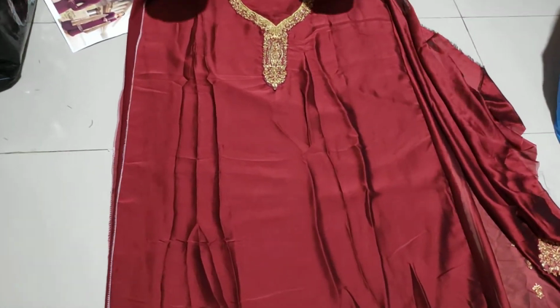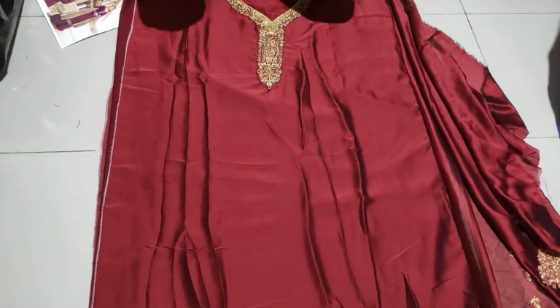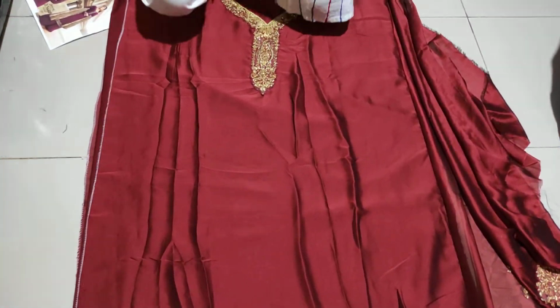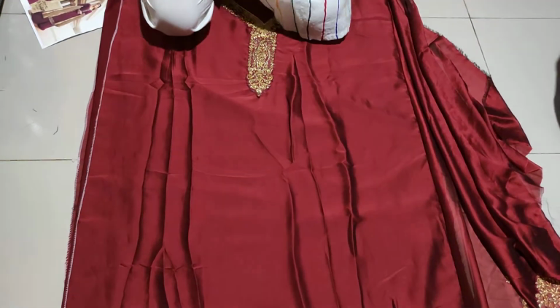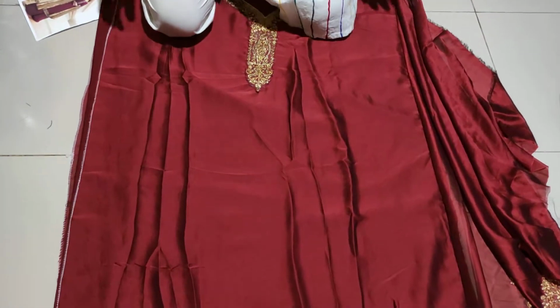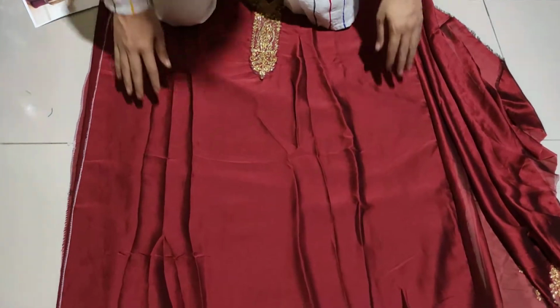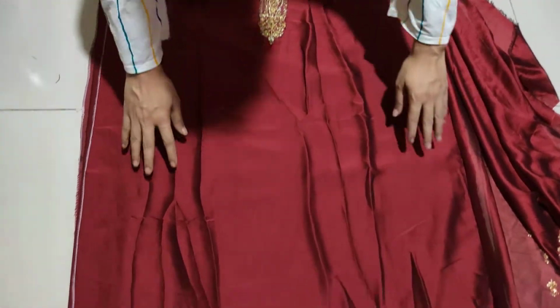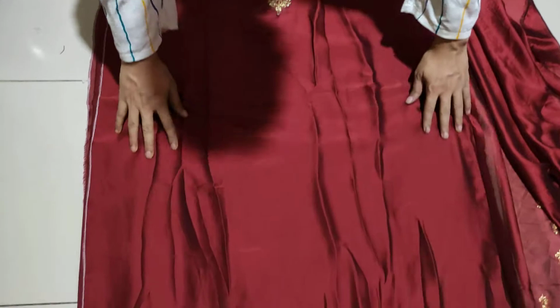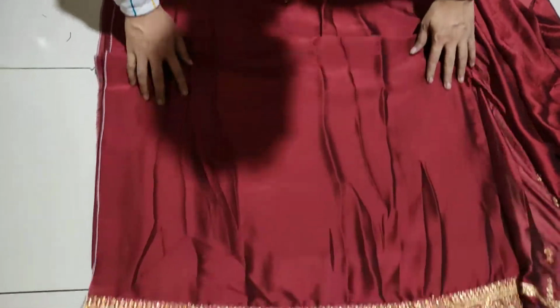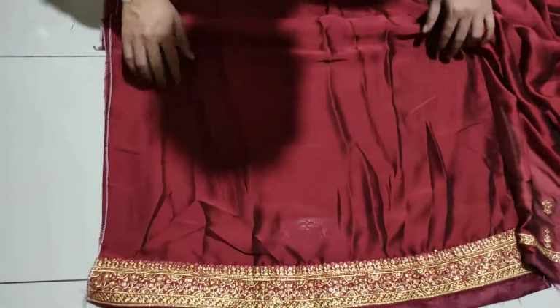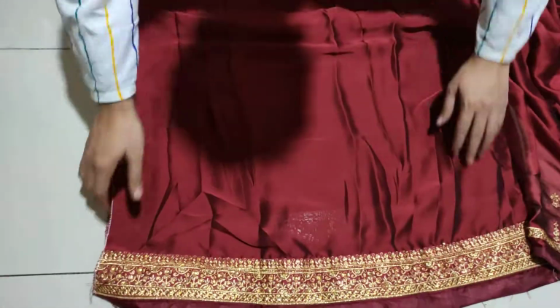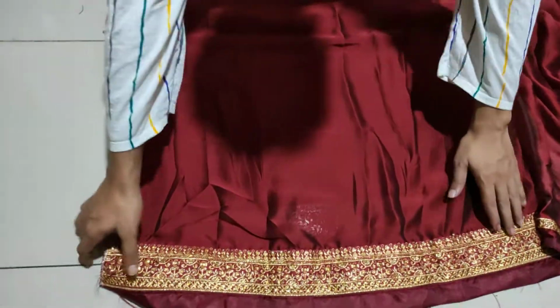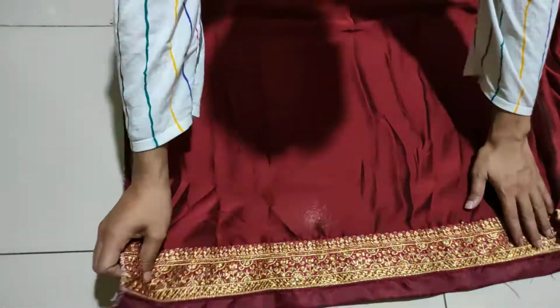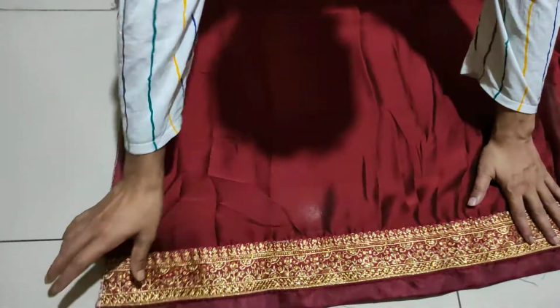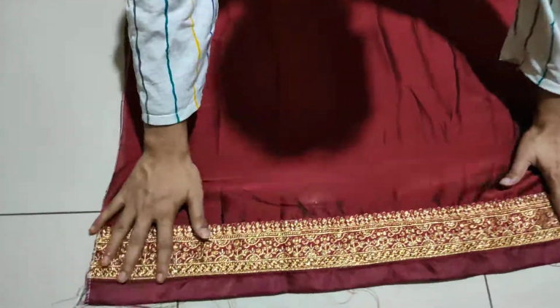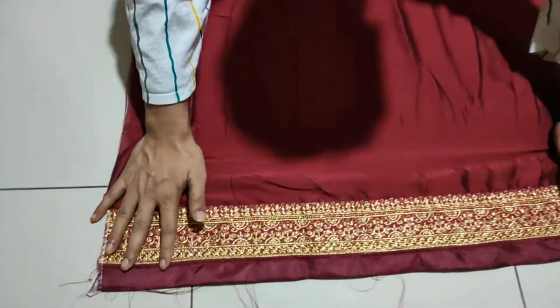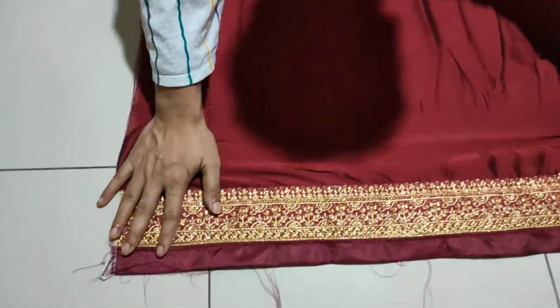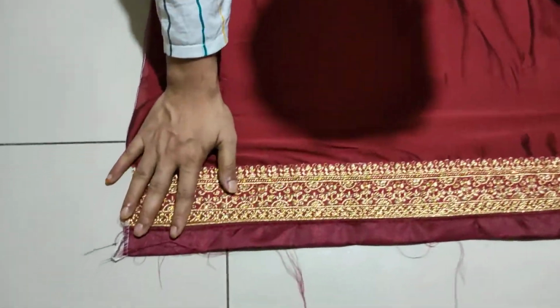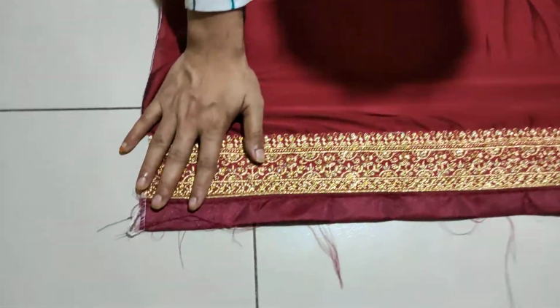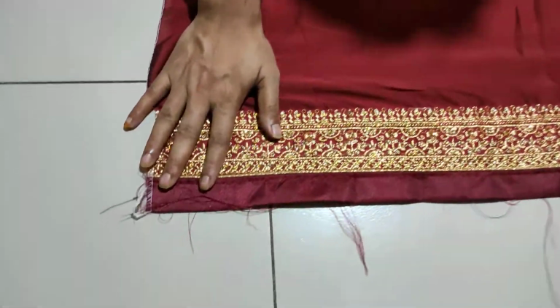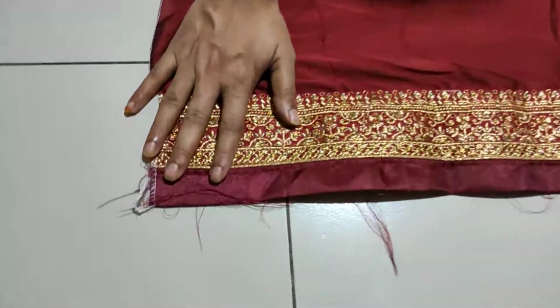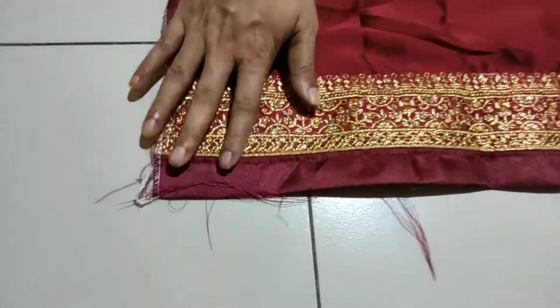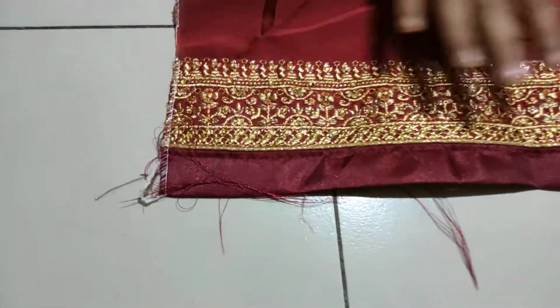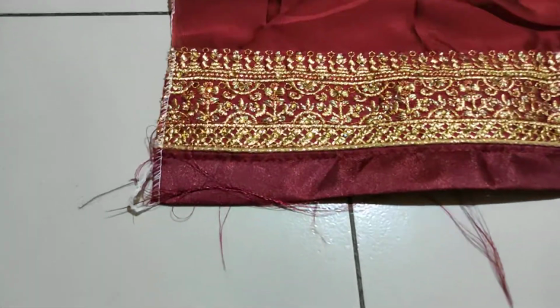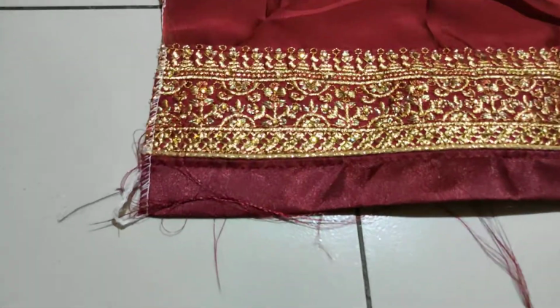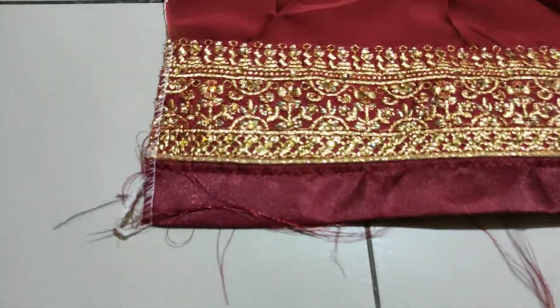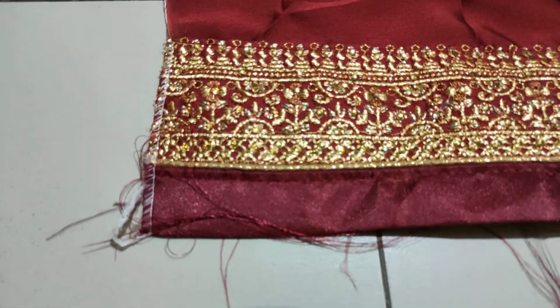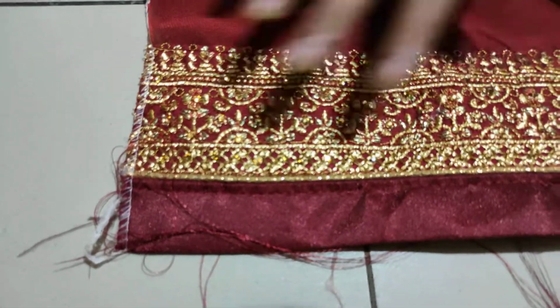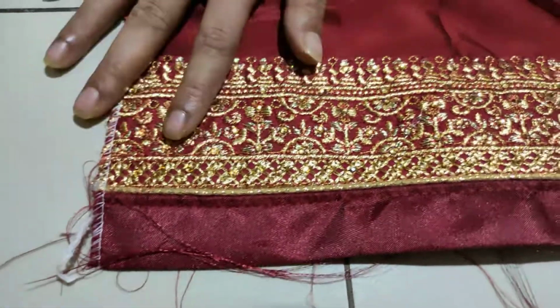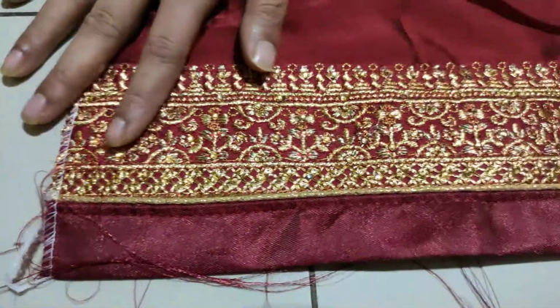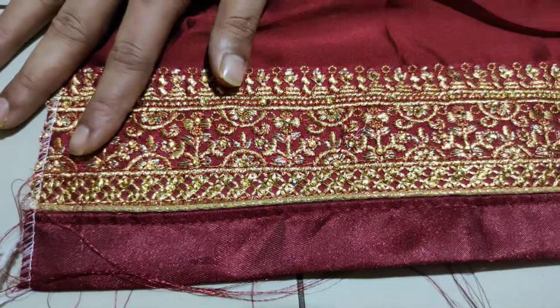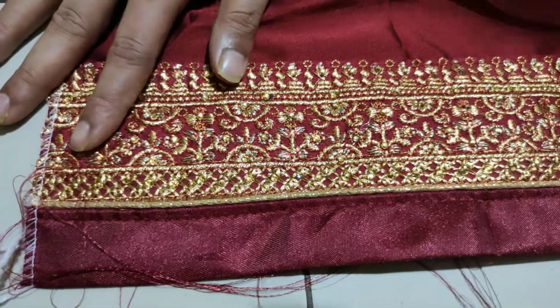It is wrinkle-free, silk-free, and there is a panetta detail.